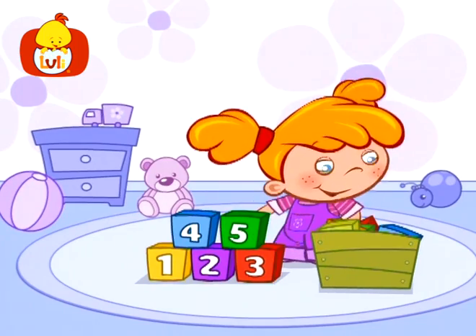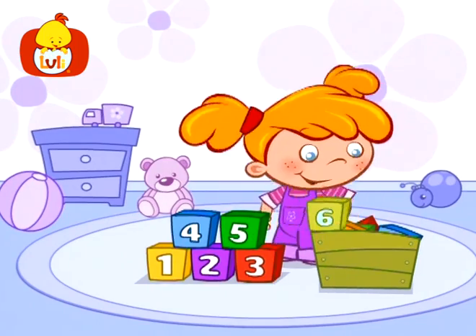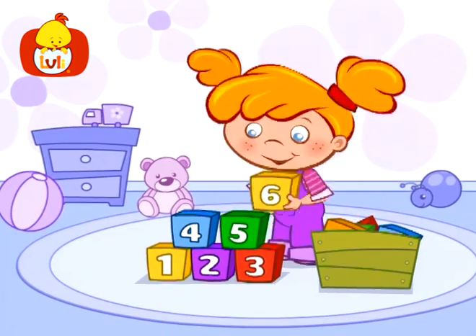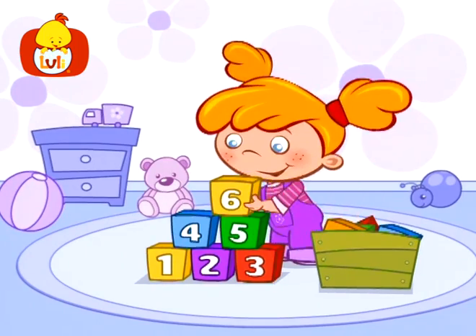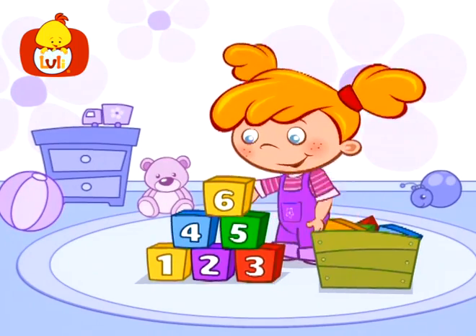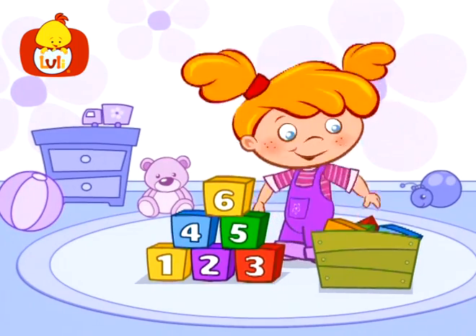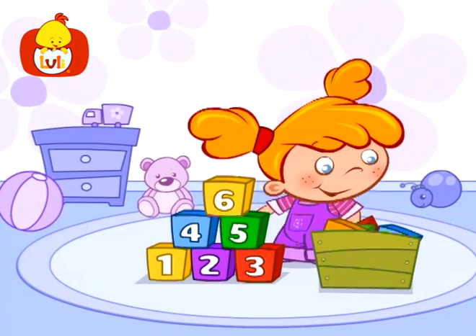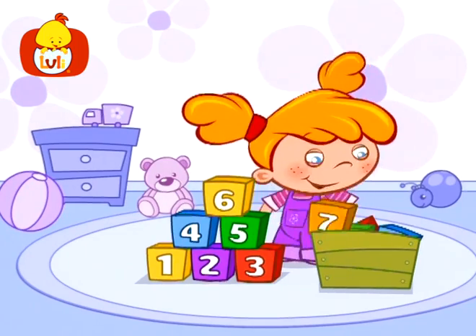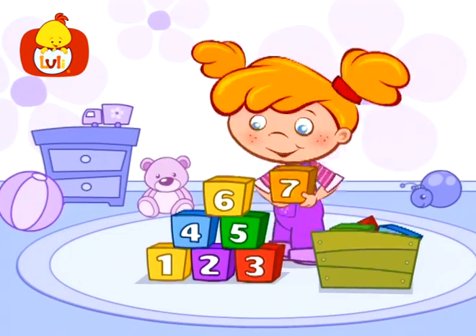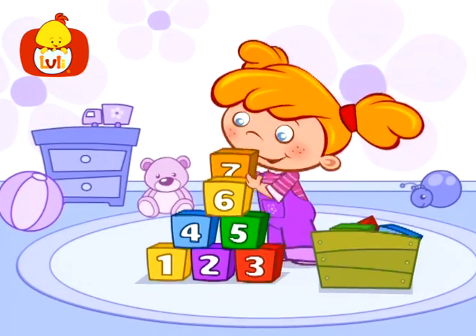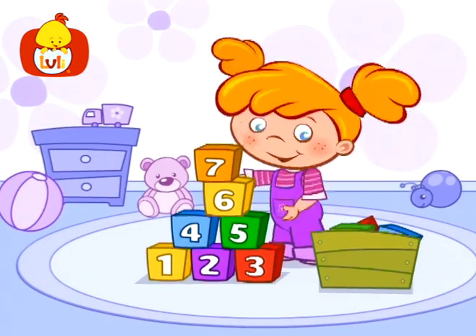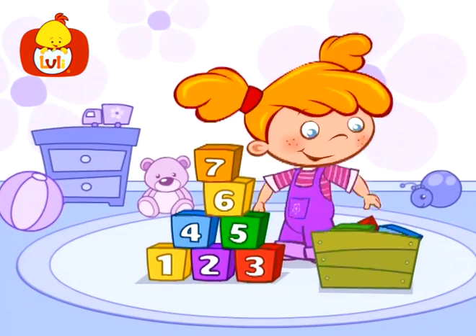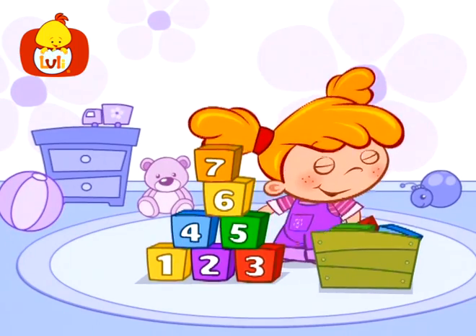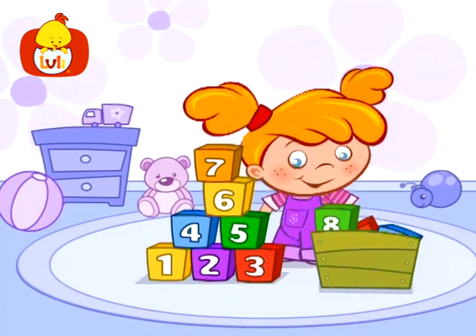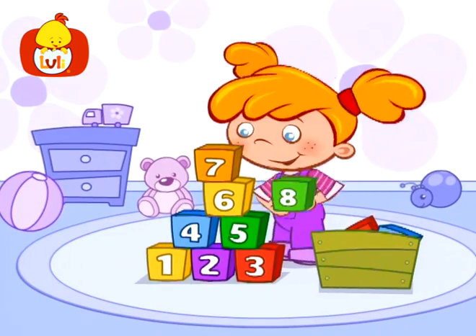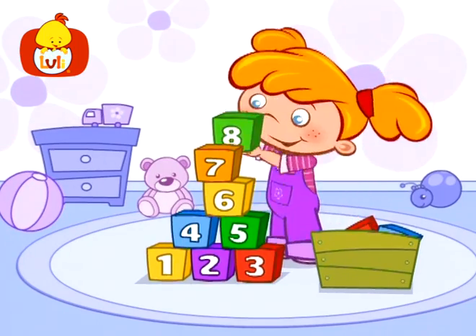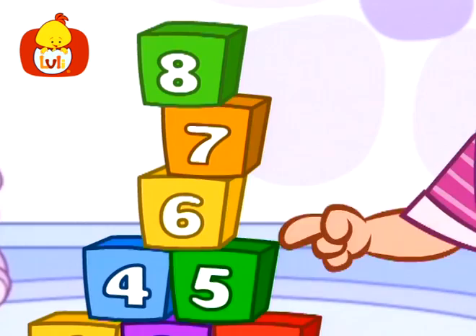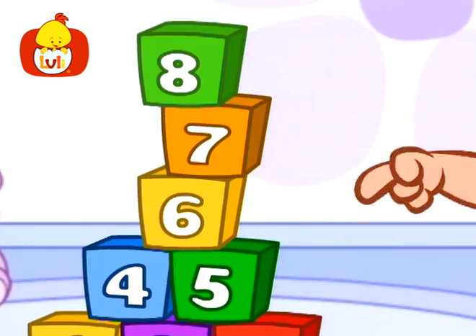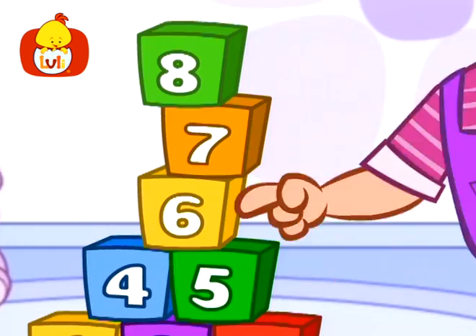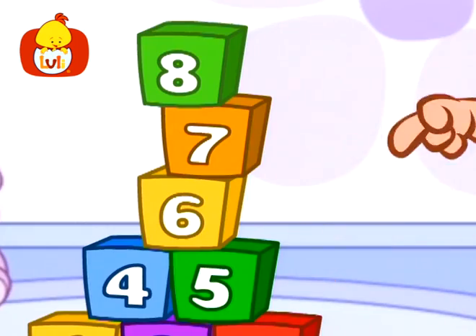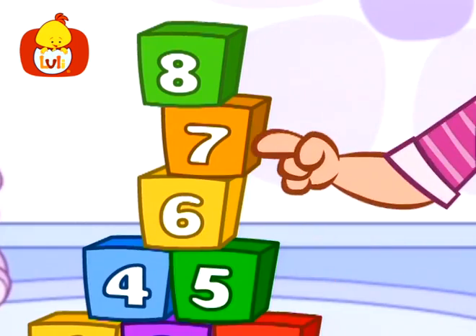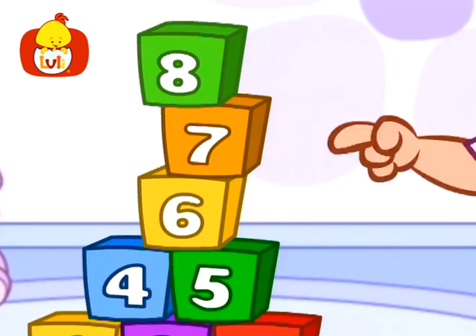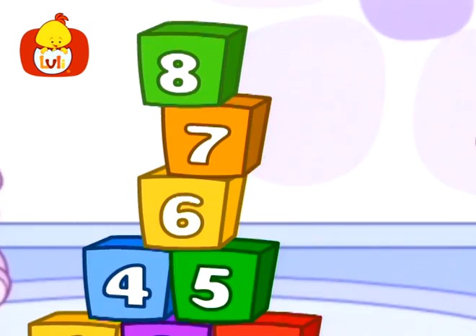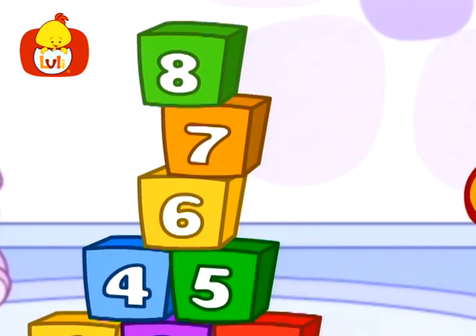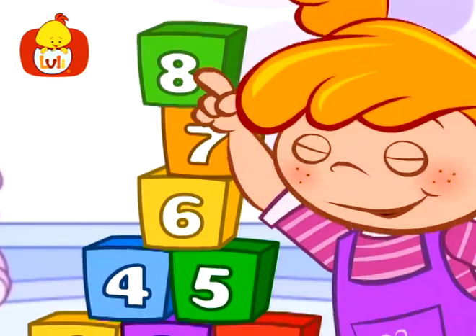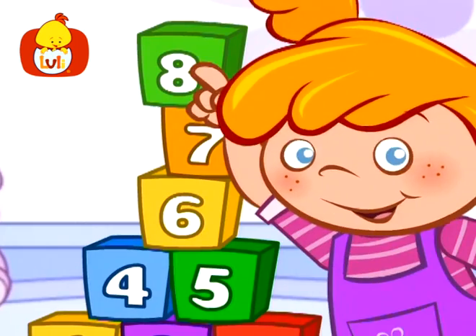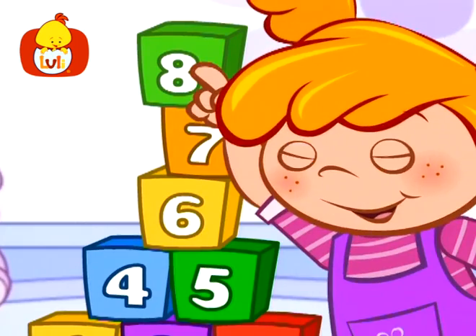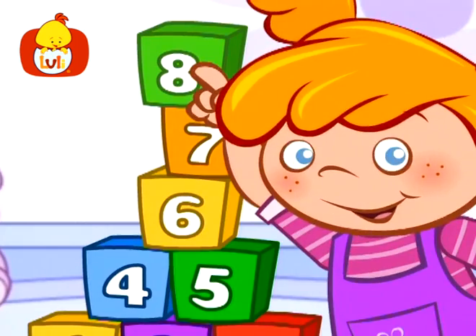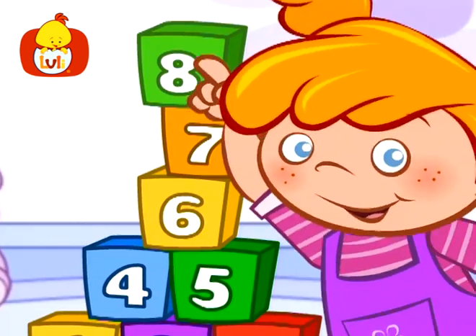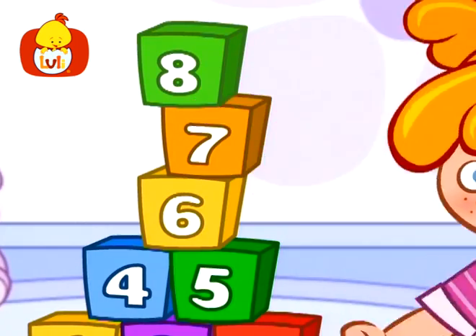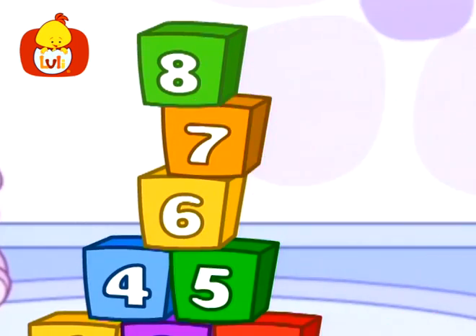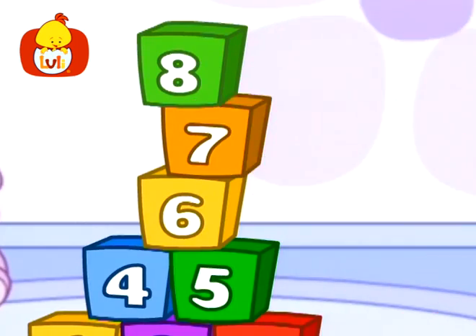Who can count so well, so great? Let's all count and celebrate! Five, six, seven, great, there we are at number eight!